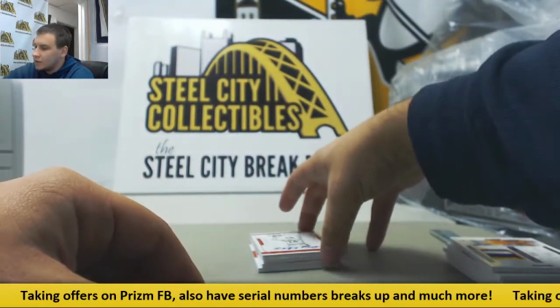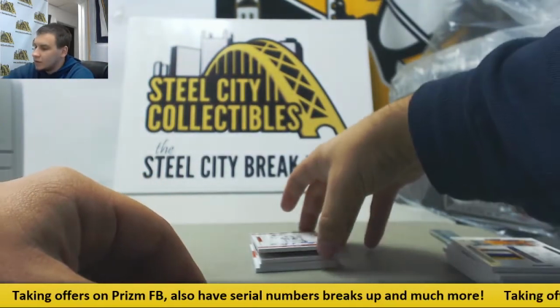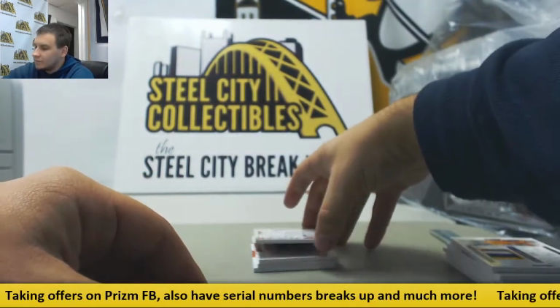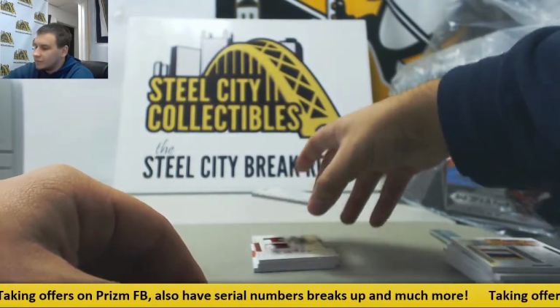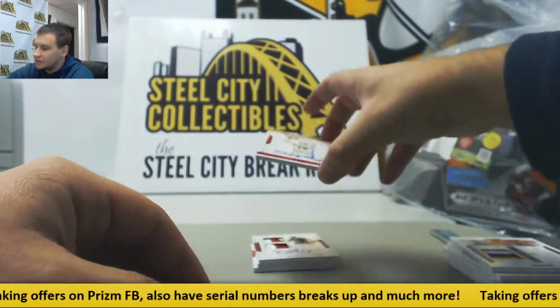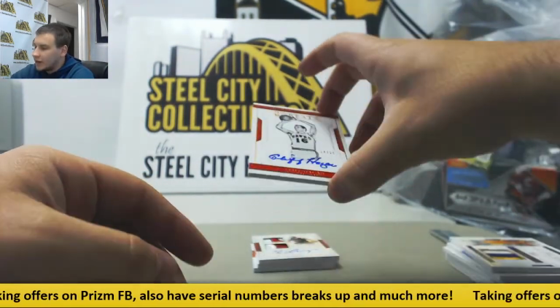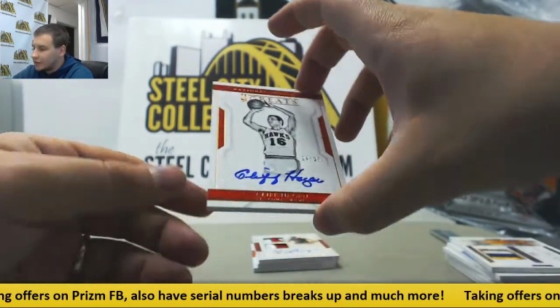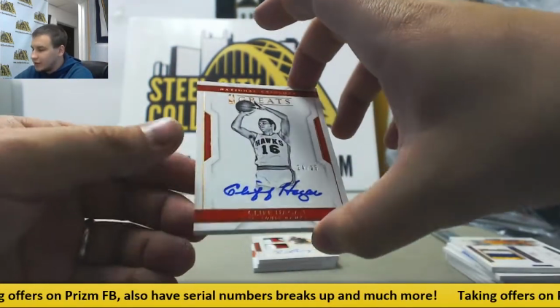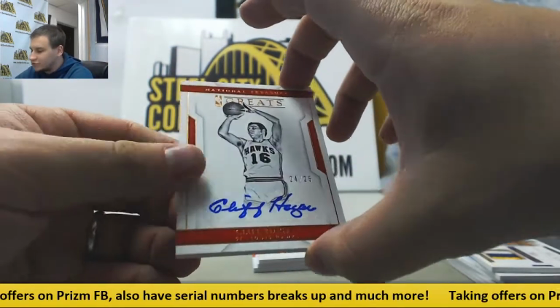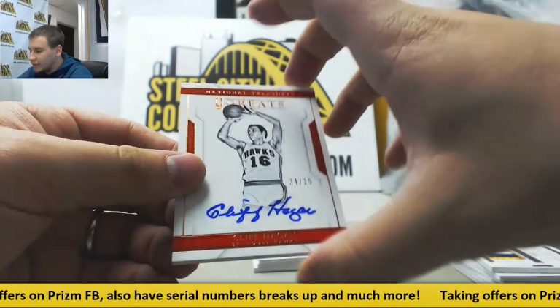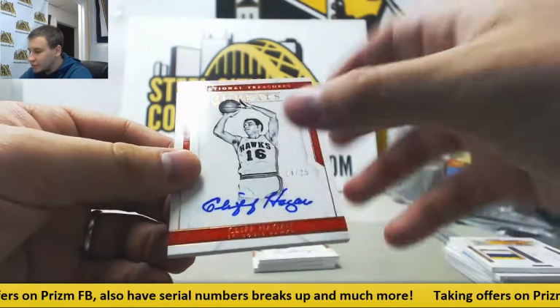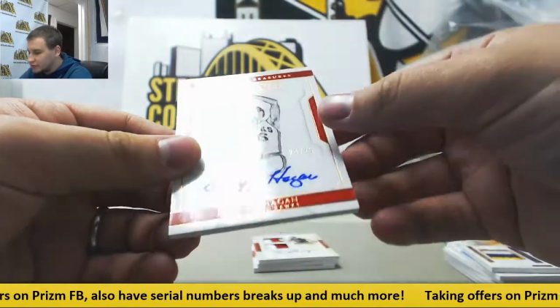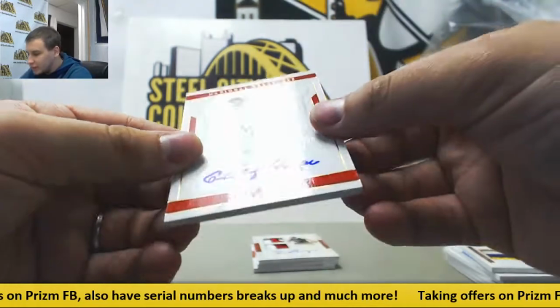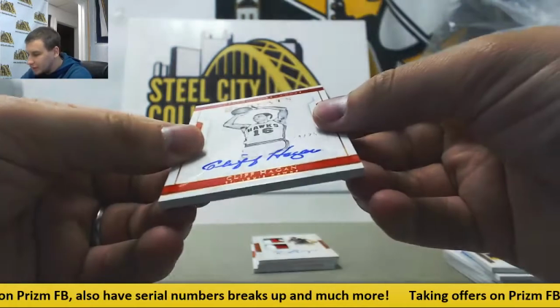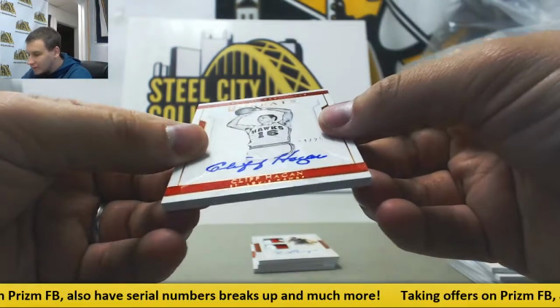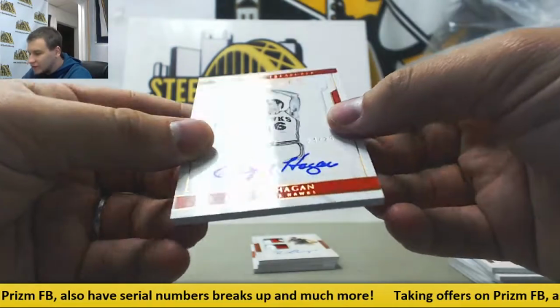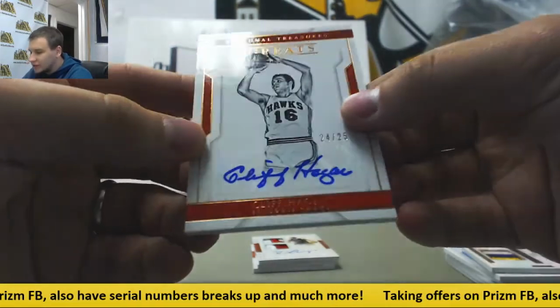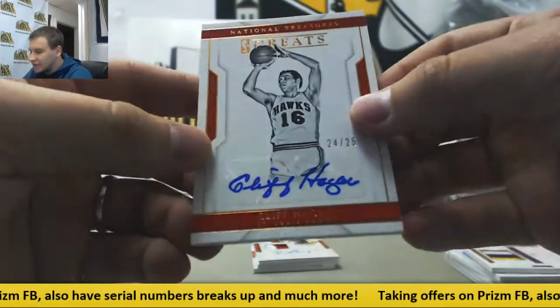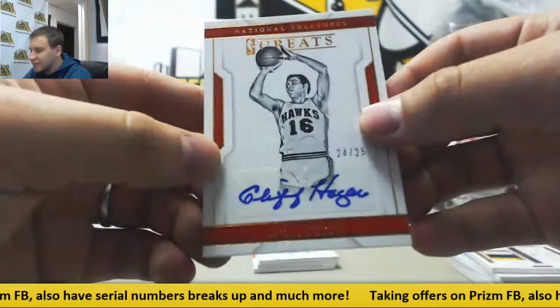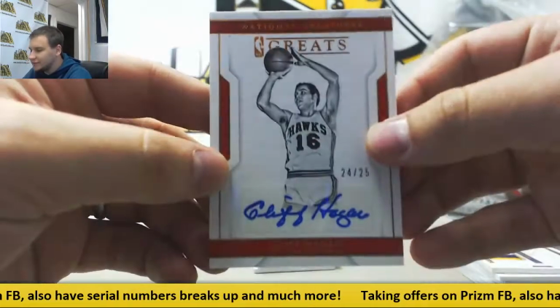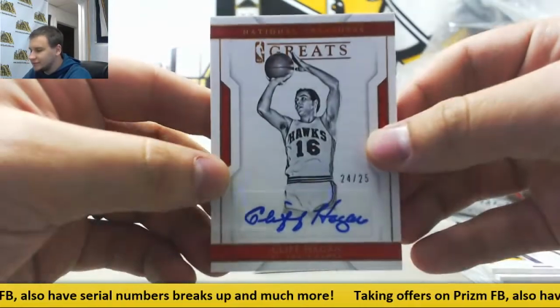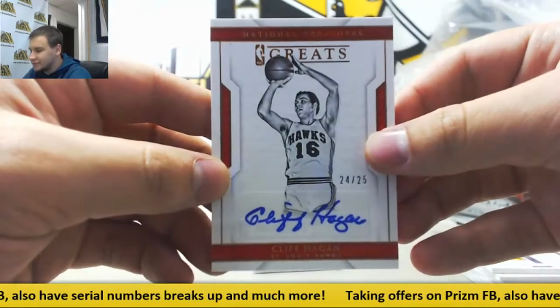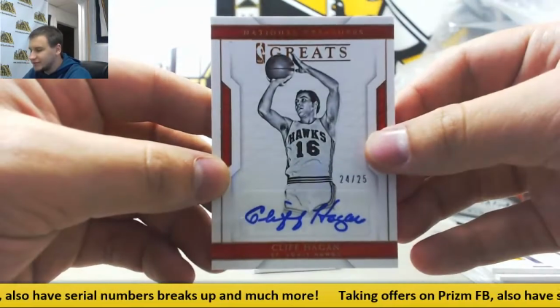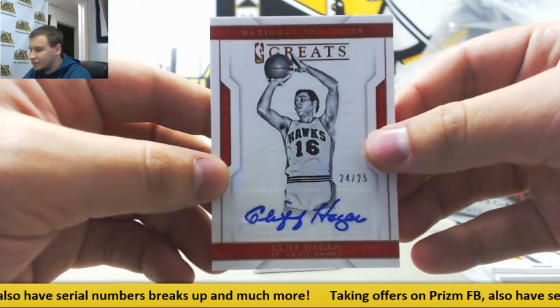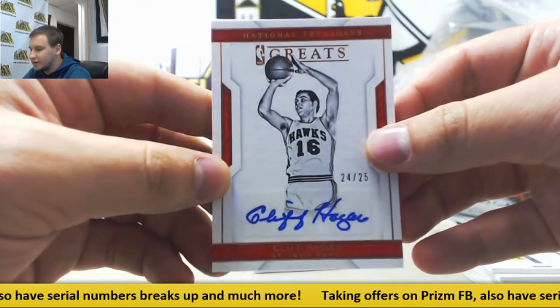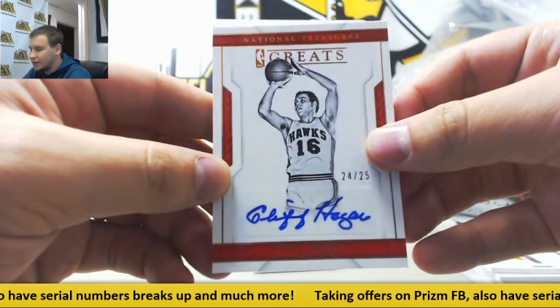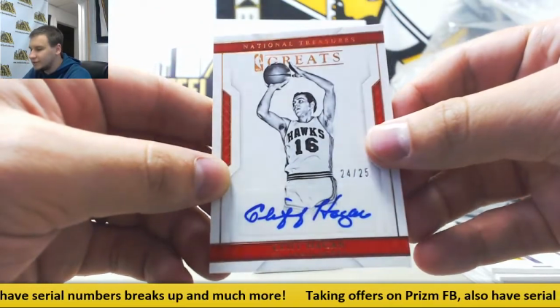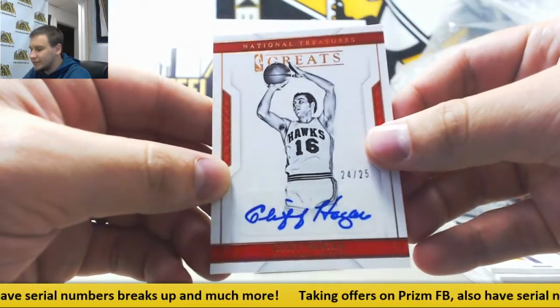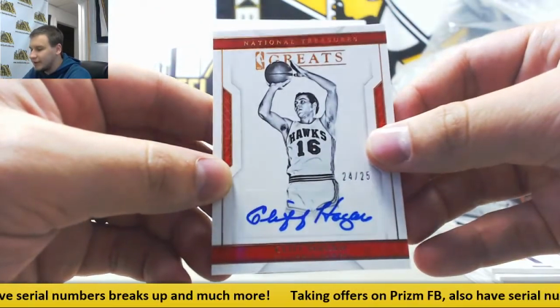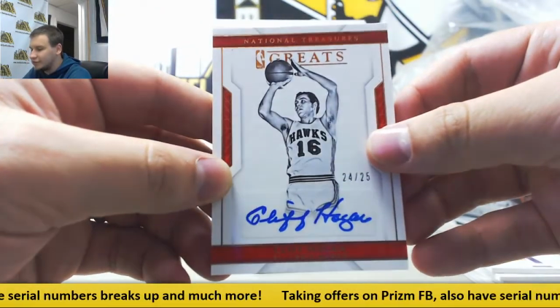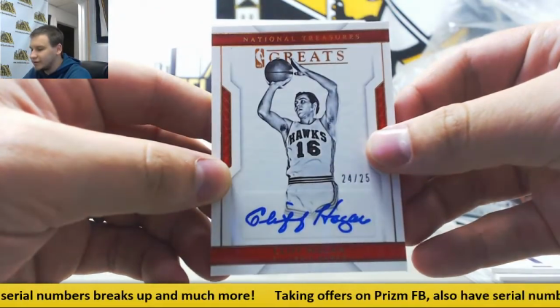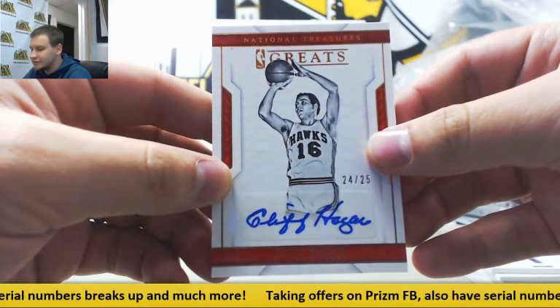First autograph, 24 of 25, Cliff Hagen, St. Louis Hawks, NBA Greats.